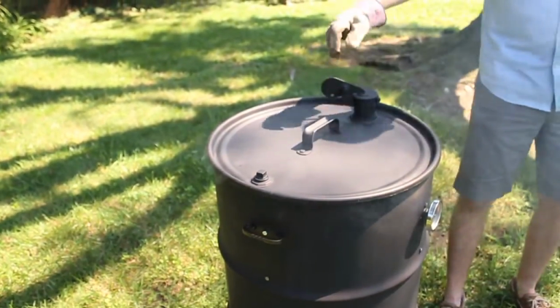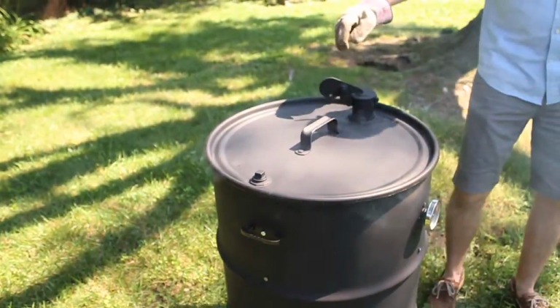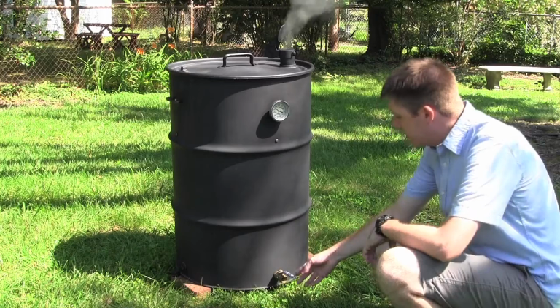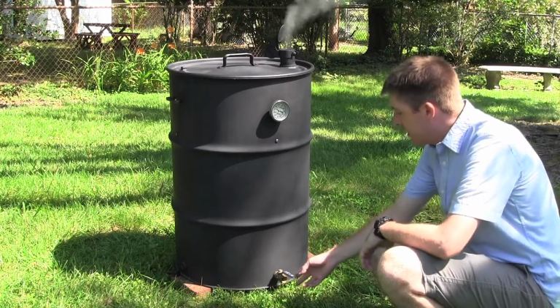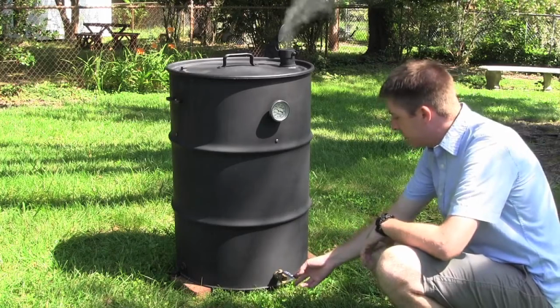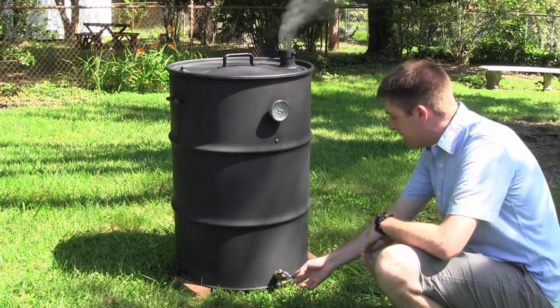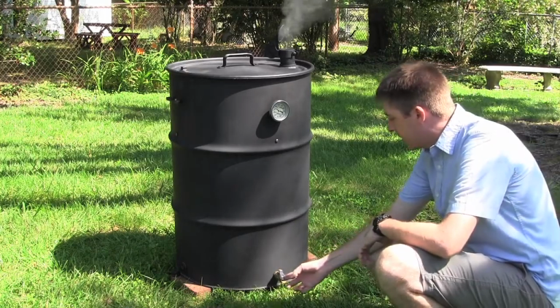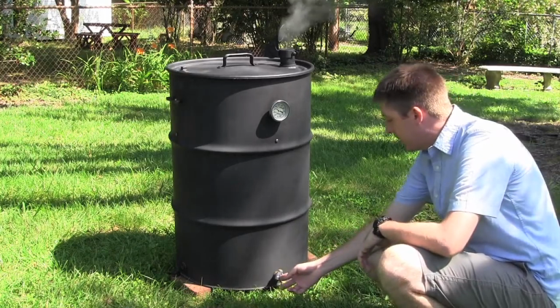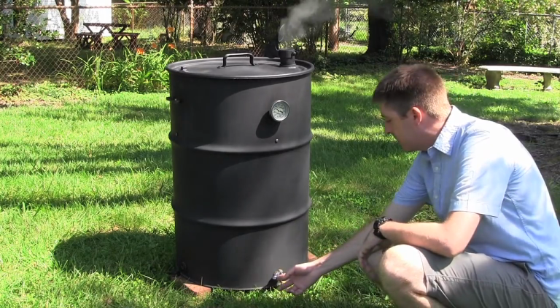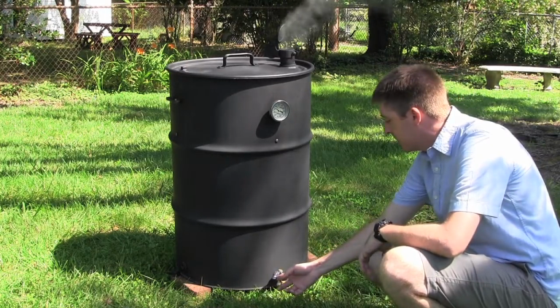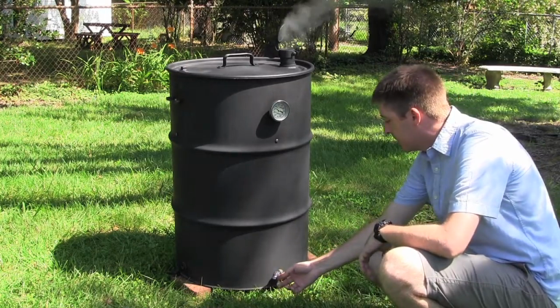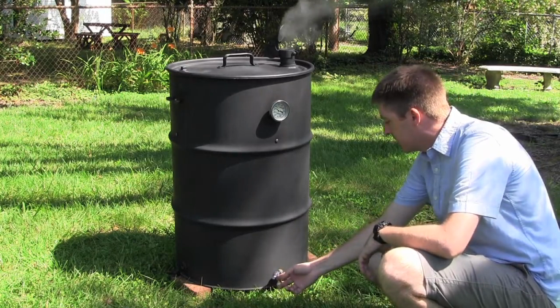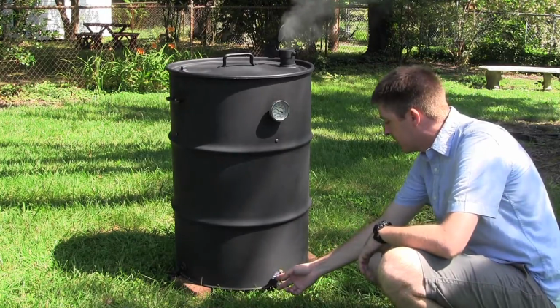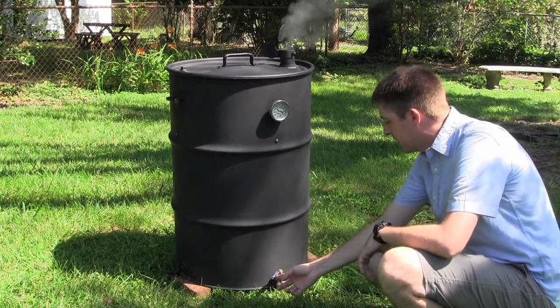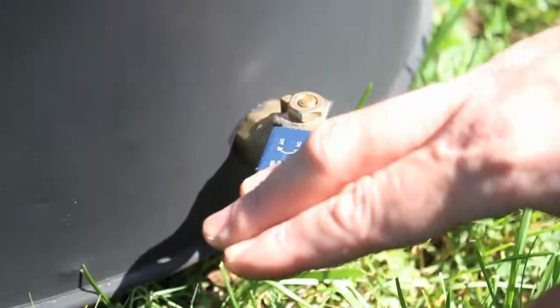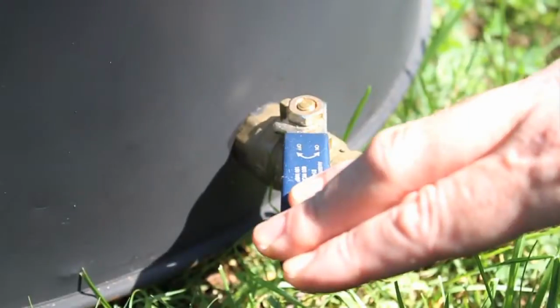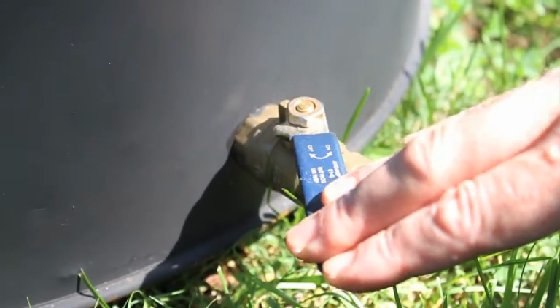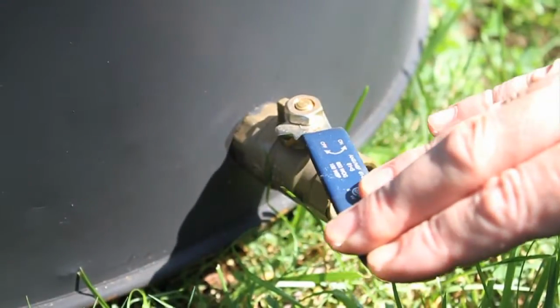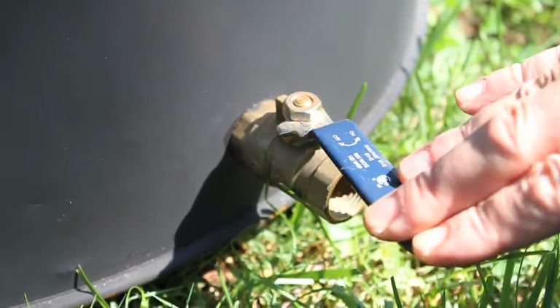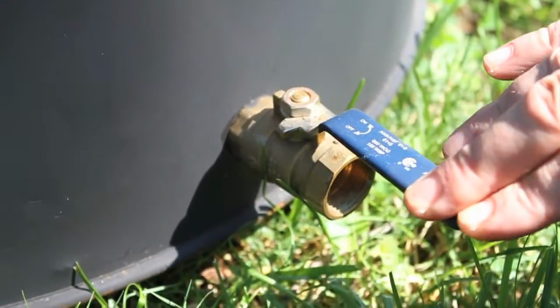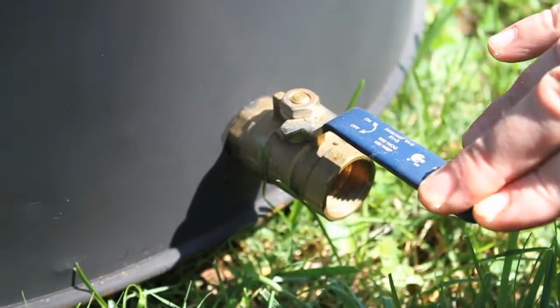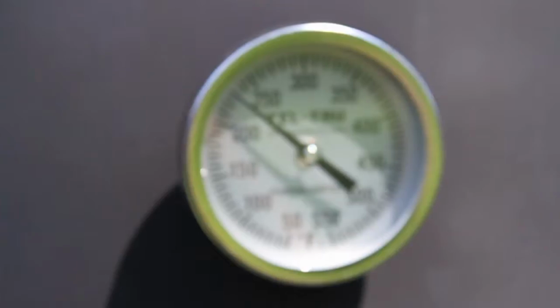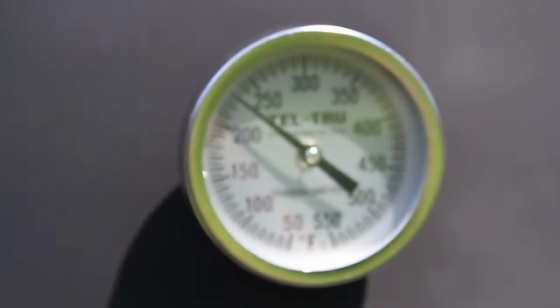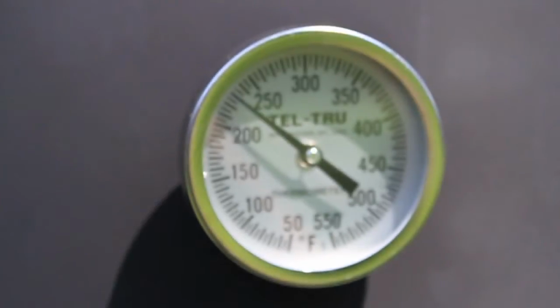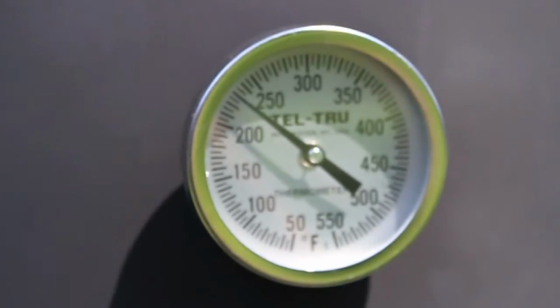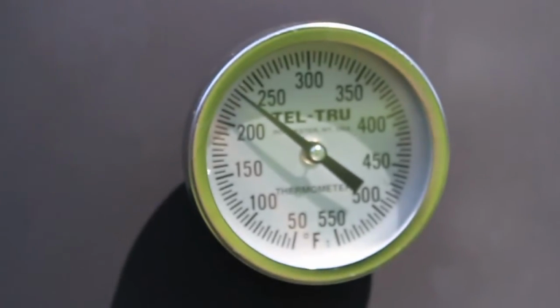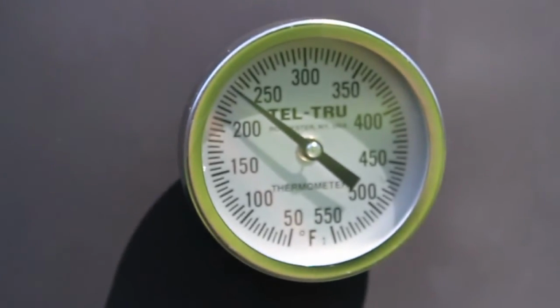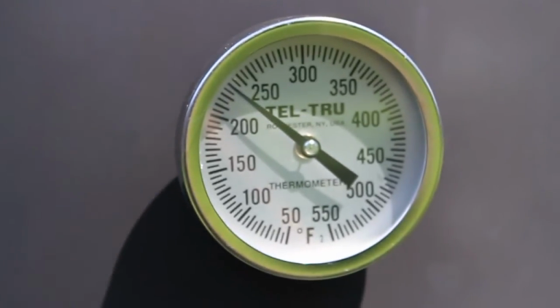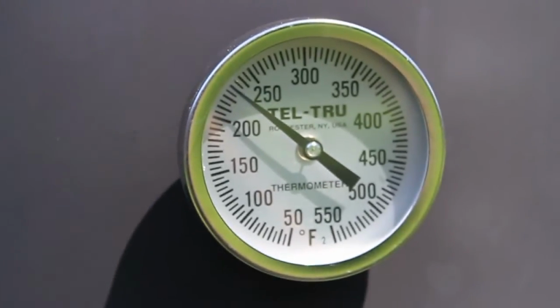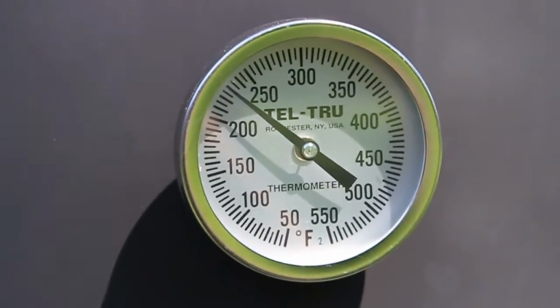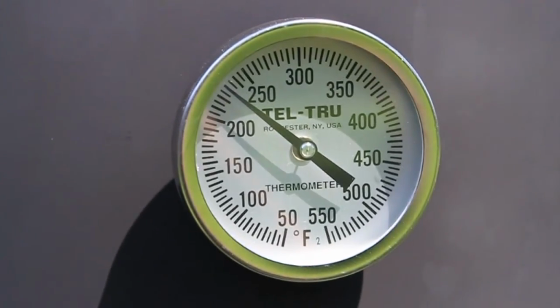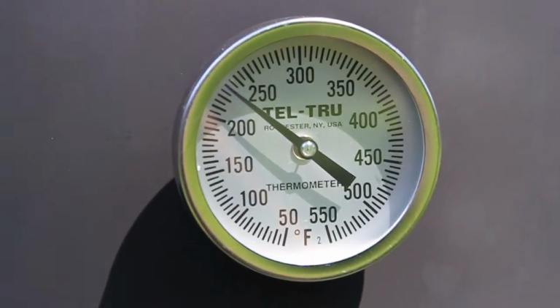Using your ball valve, make minor adjustments until your temperature reaches 225 degrees.